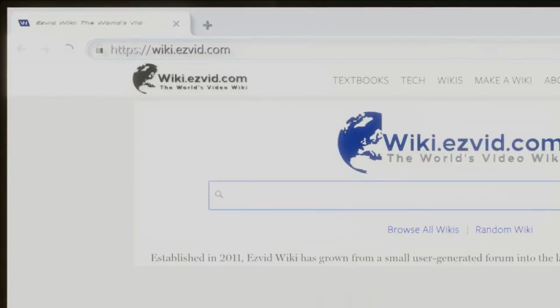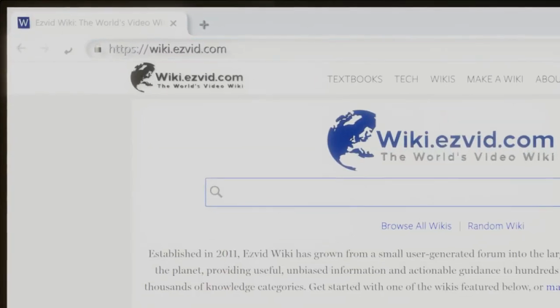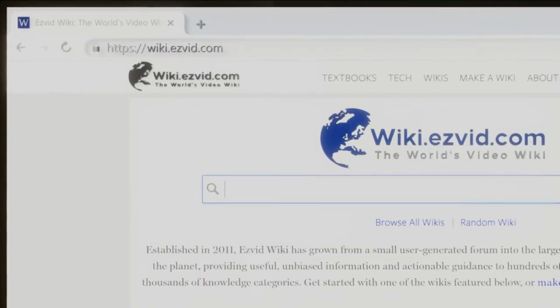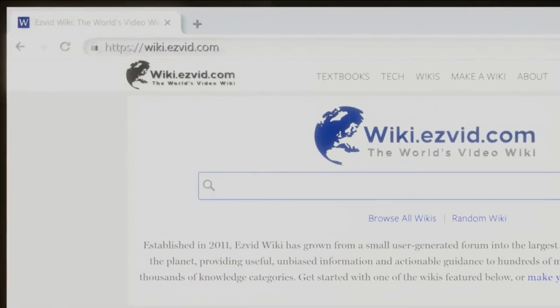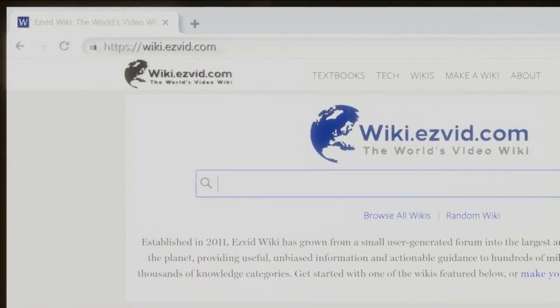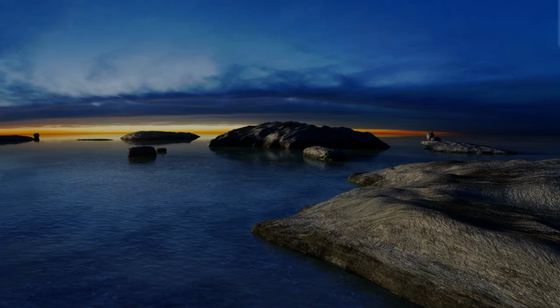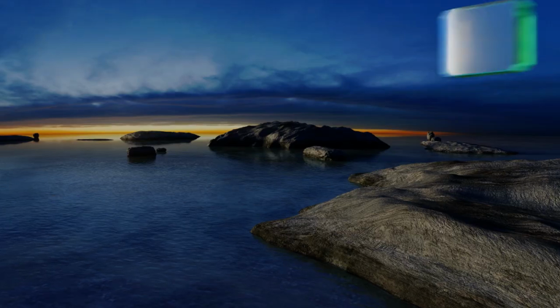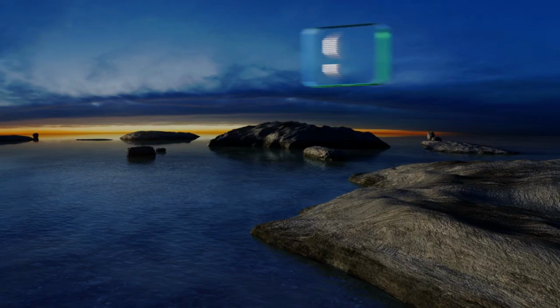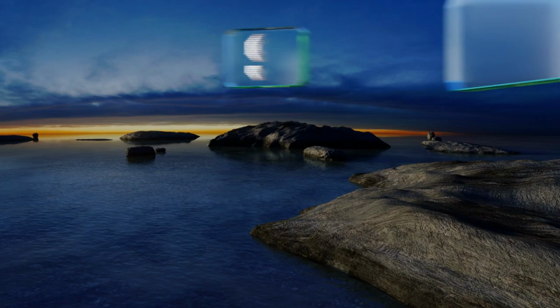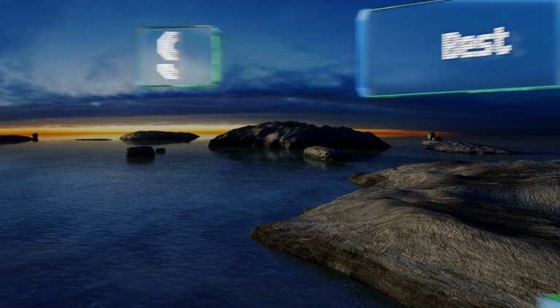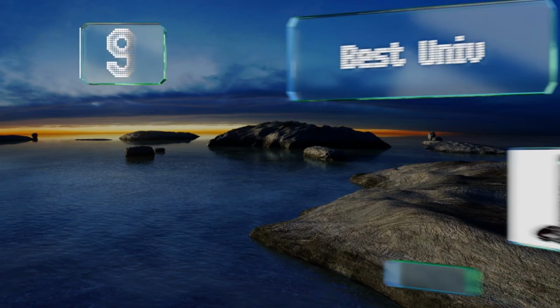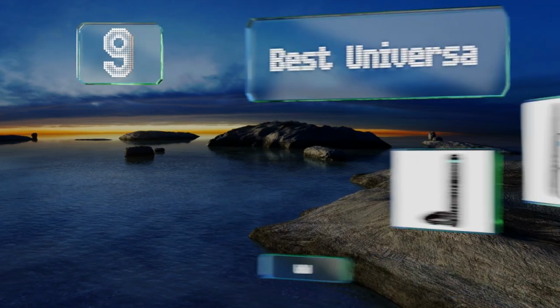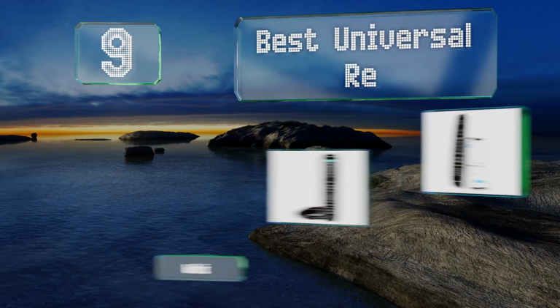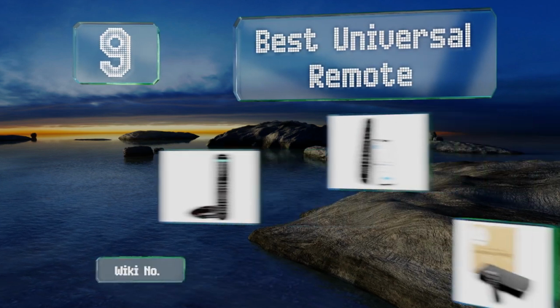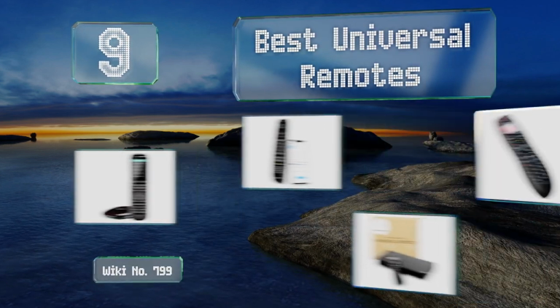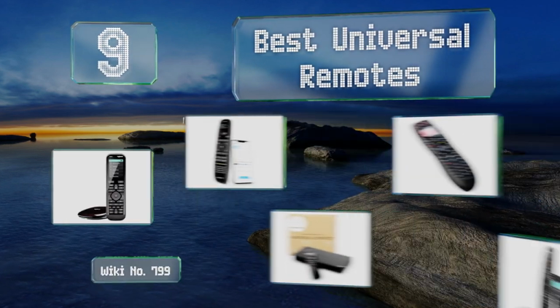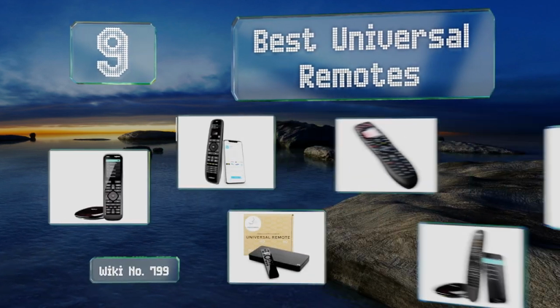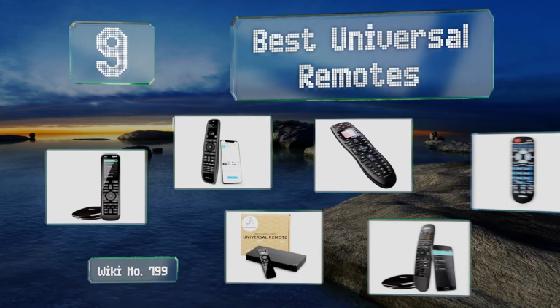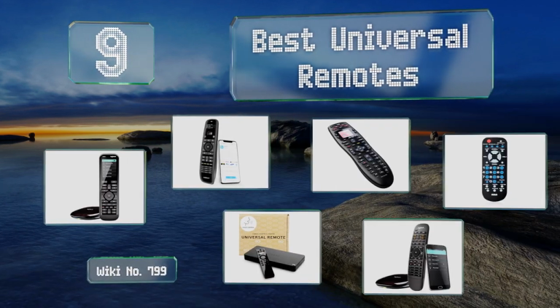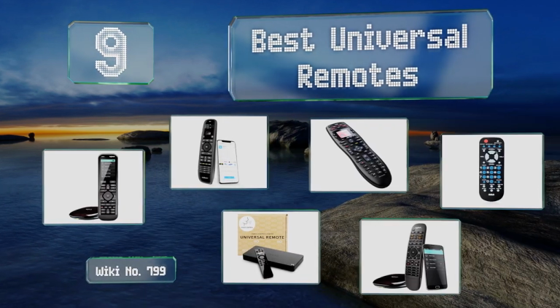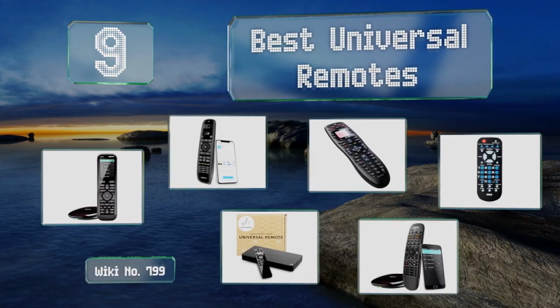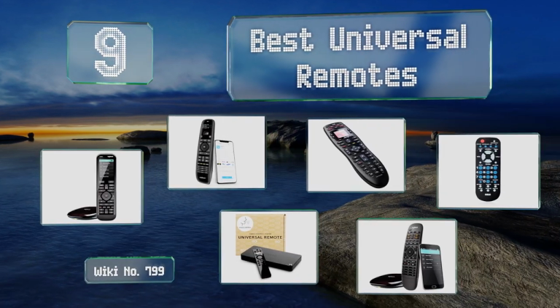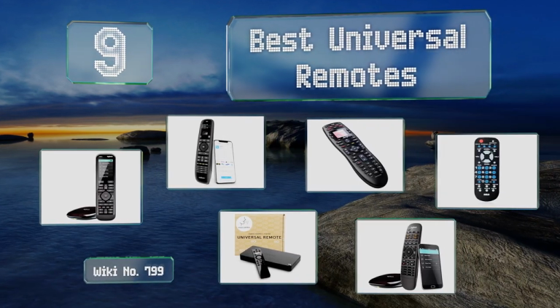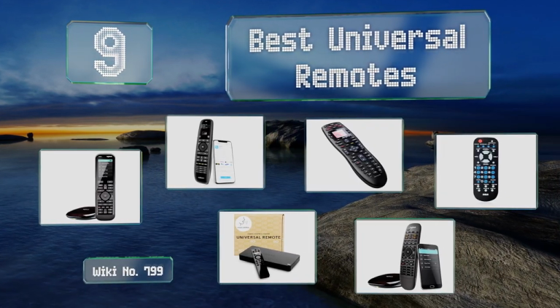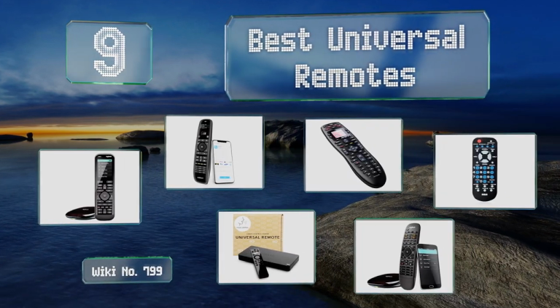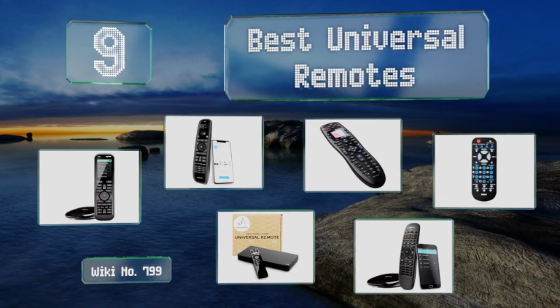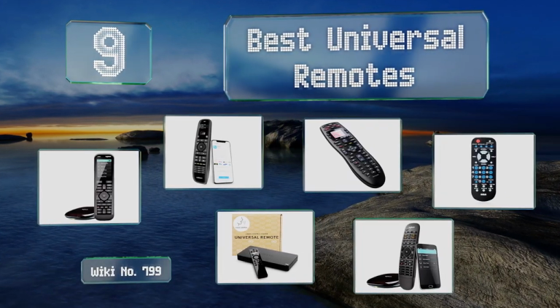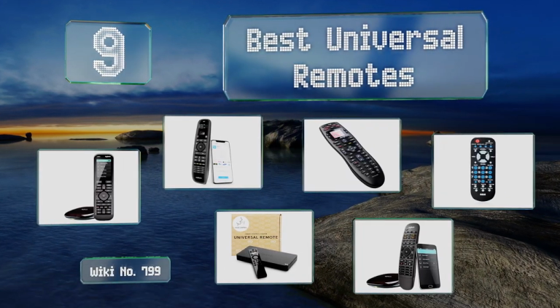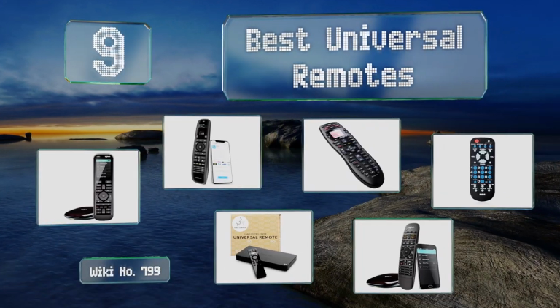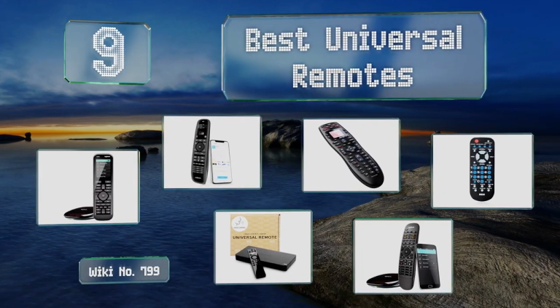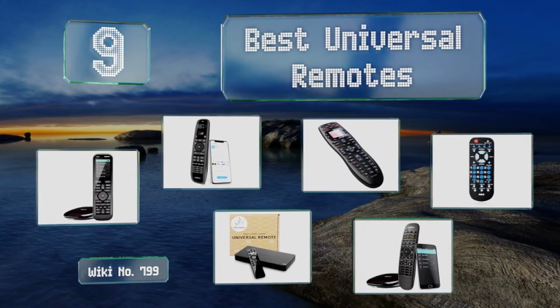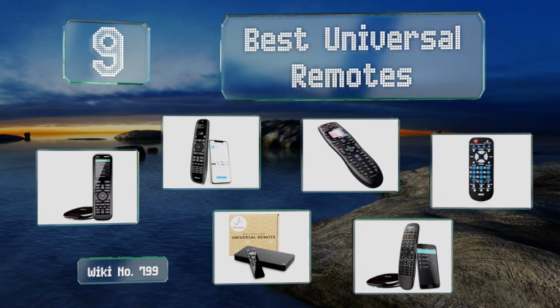EasyVid presents the nine best universal remotes. Let's get started with the list.